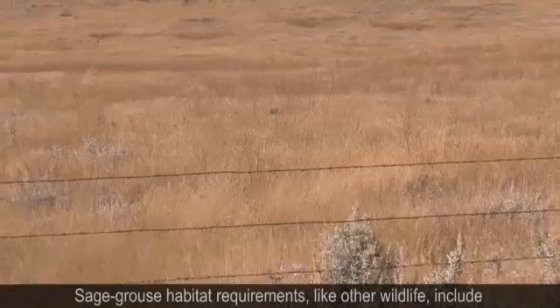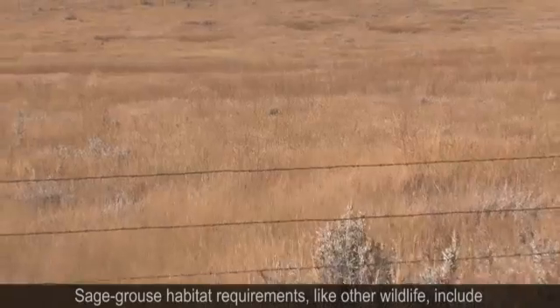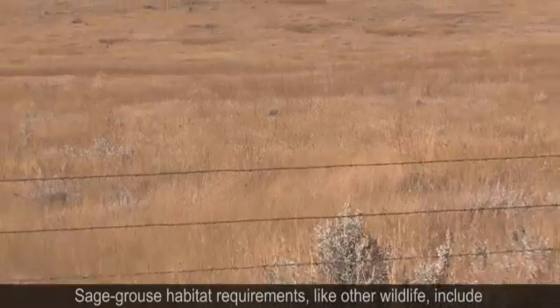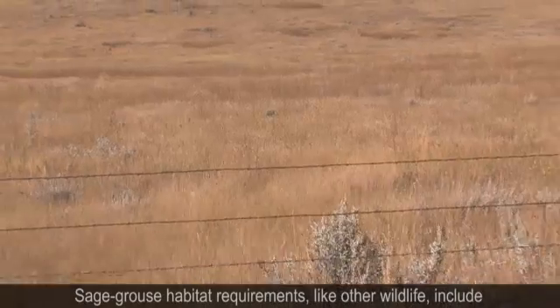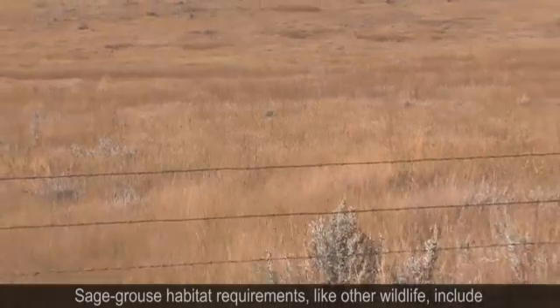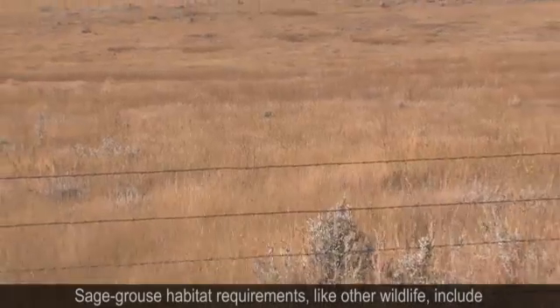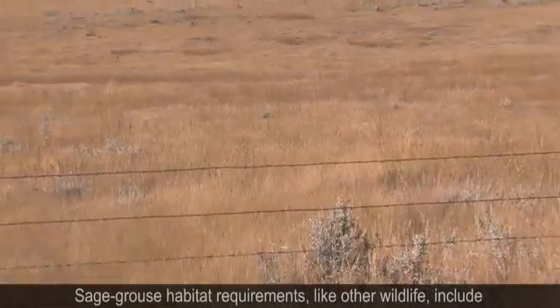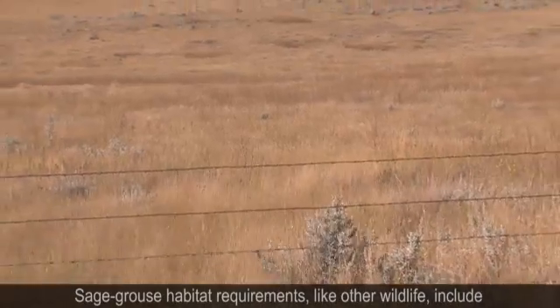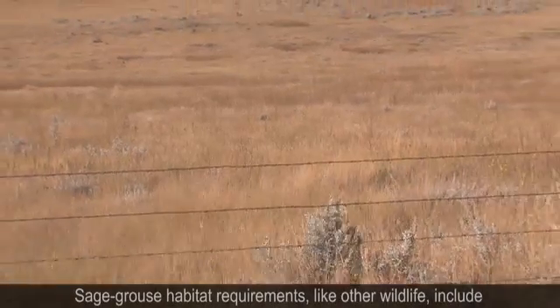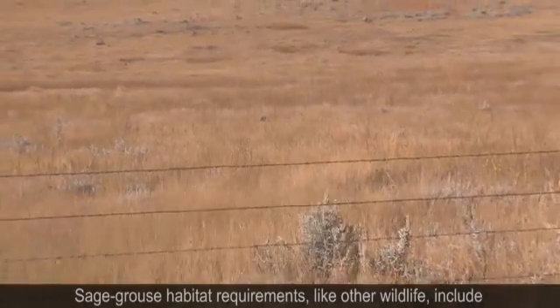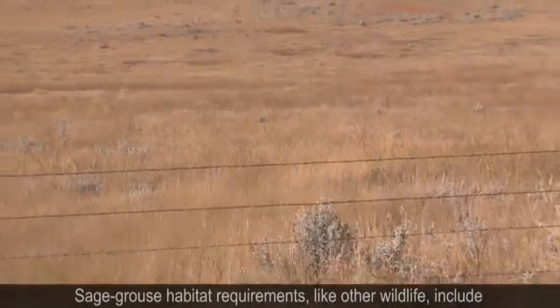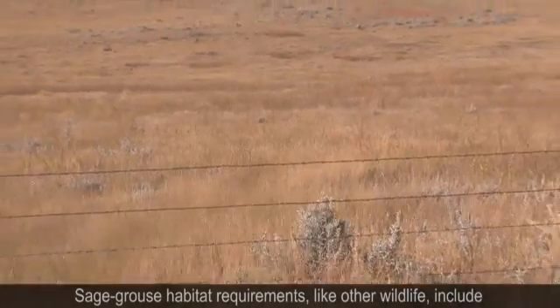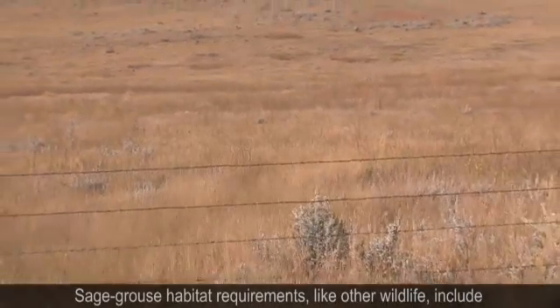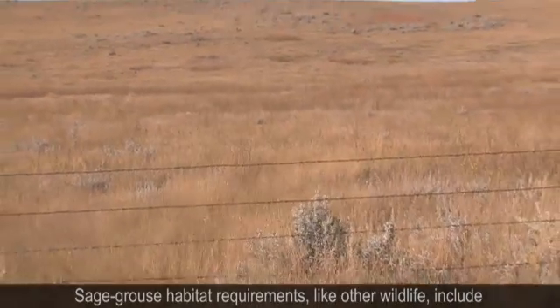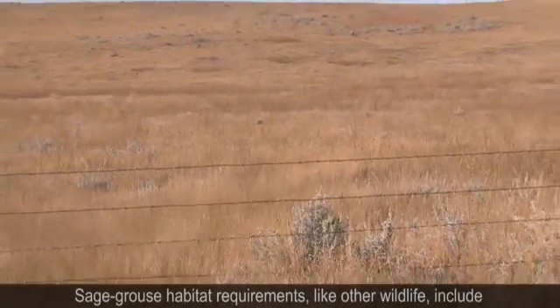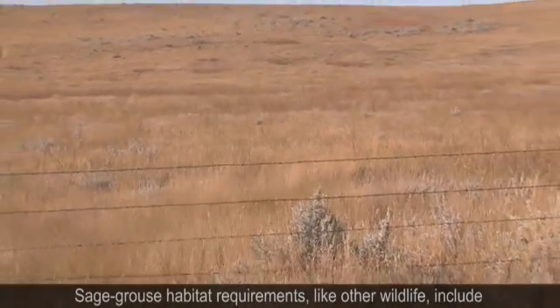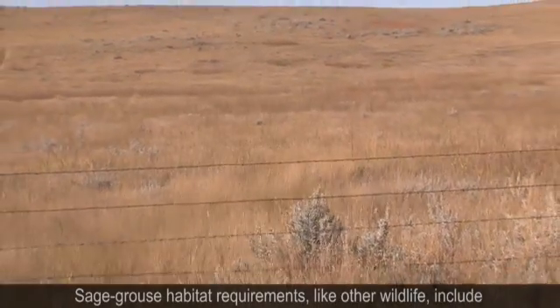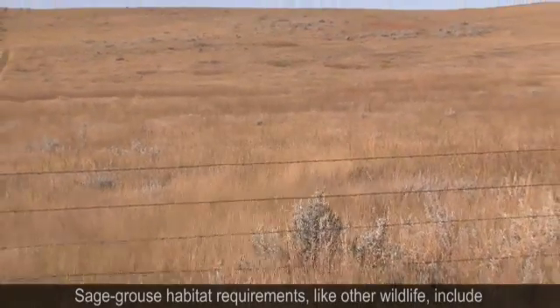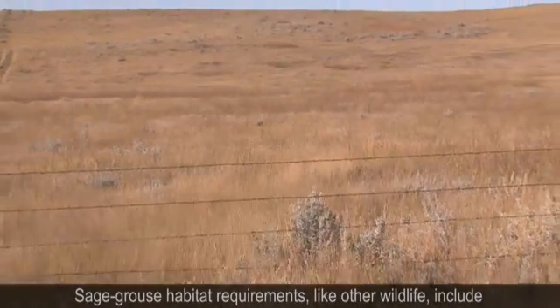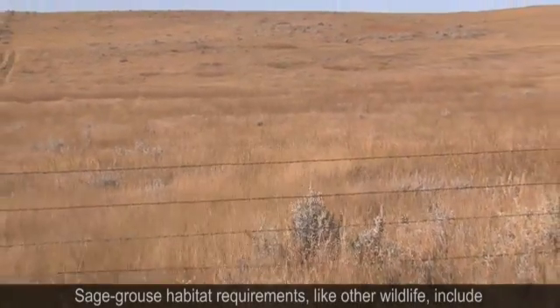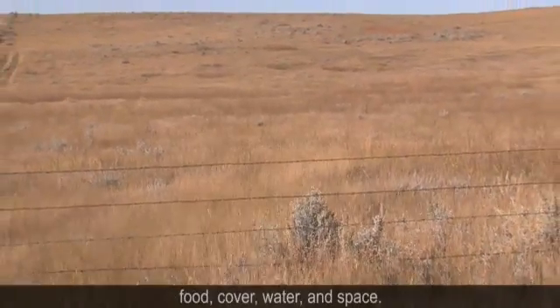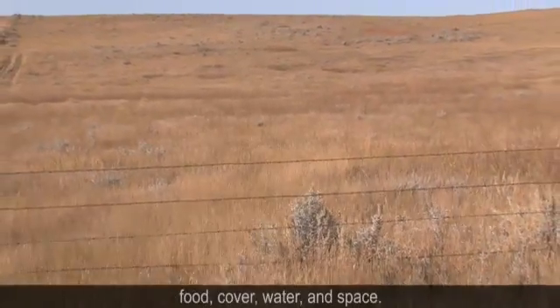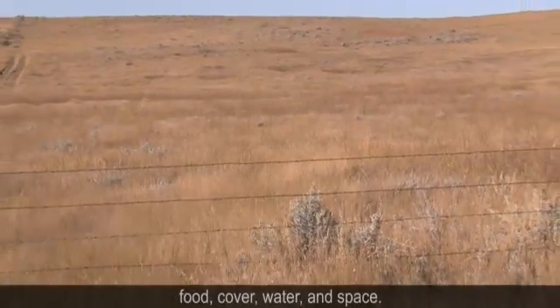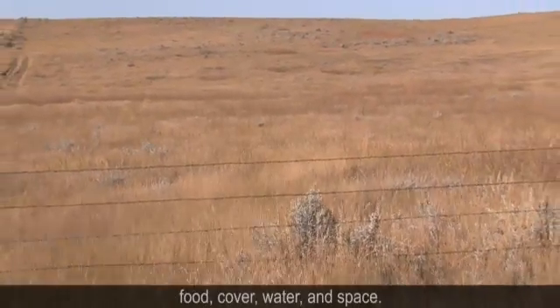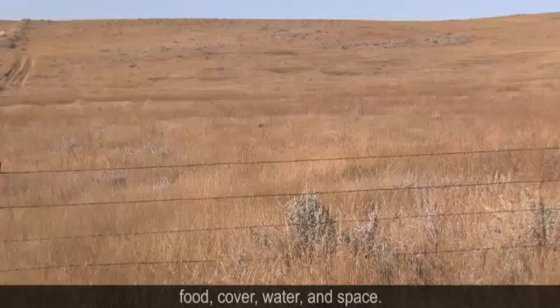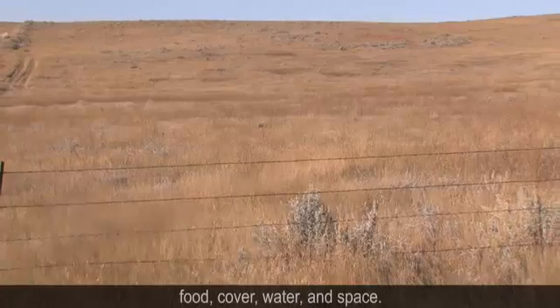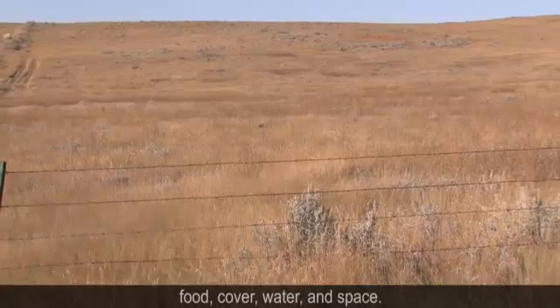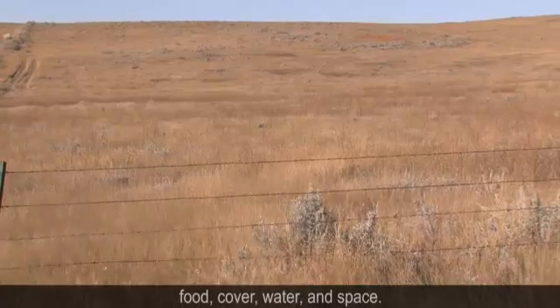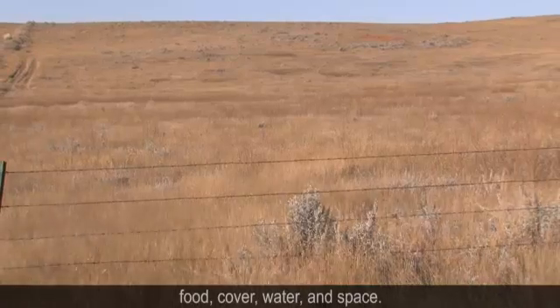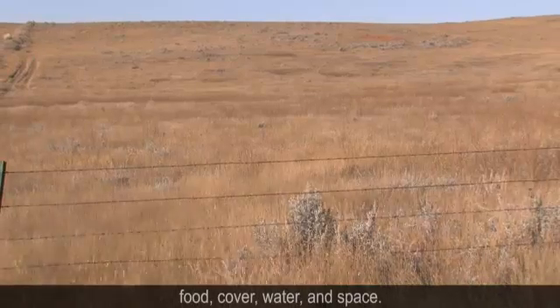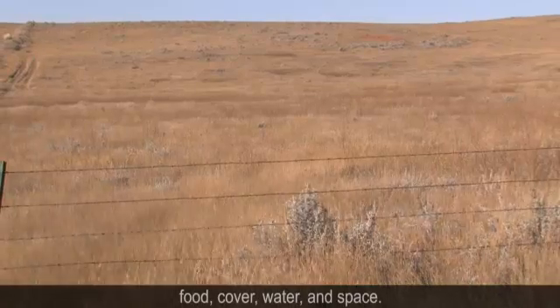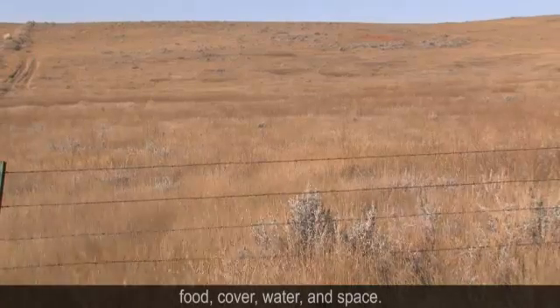Sage grouse habitat requirements, like other wildlife, include food, cover, water, and space.